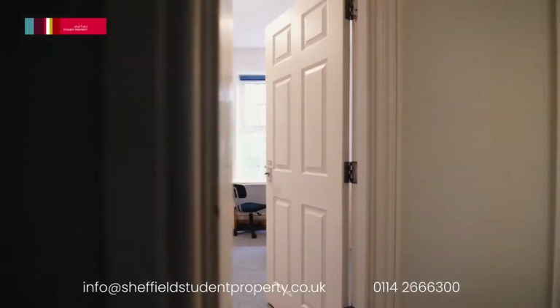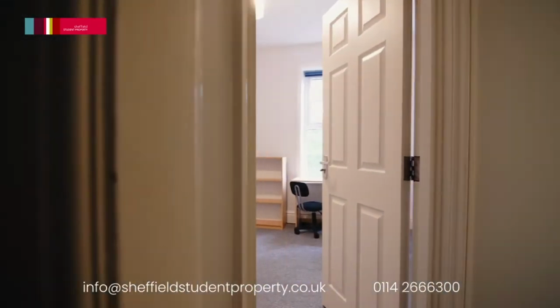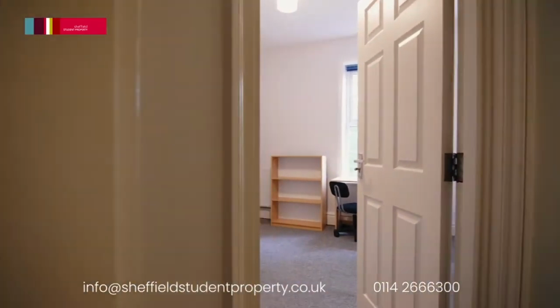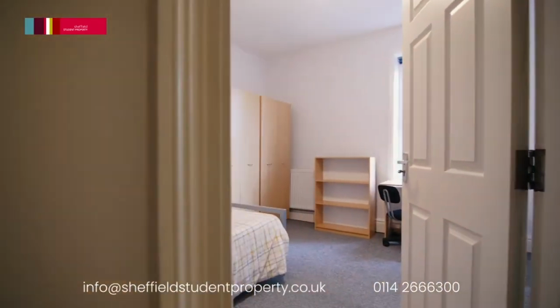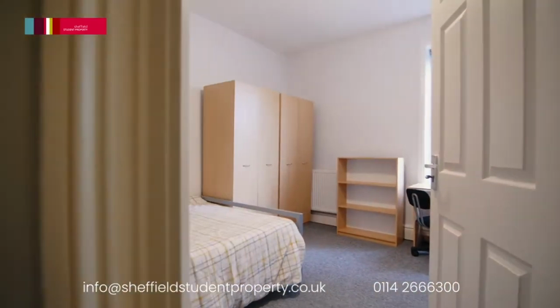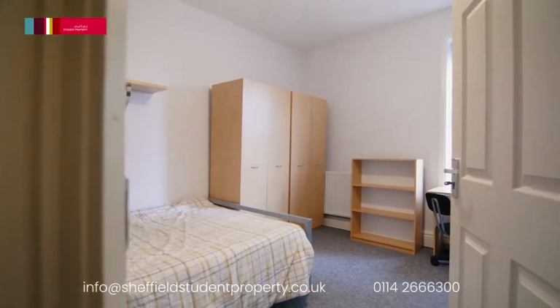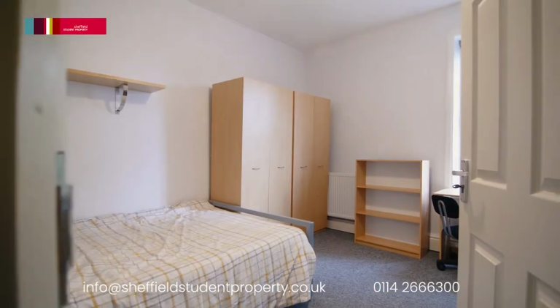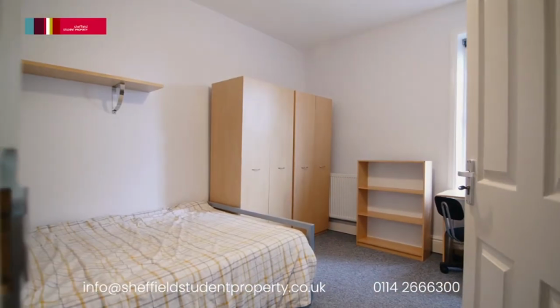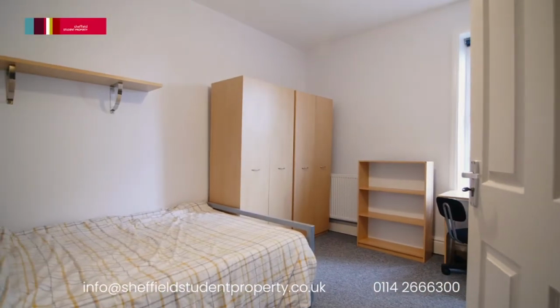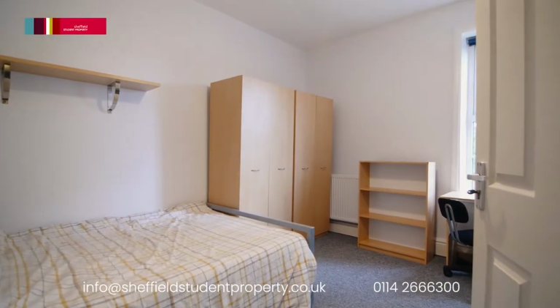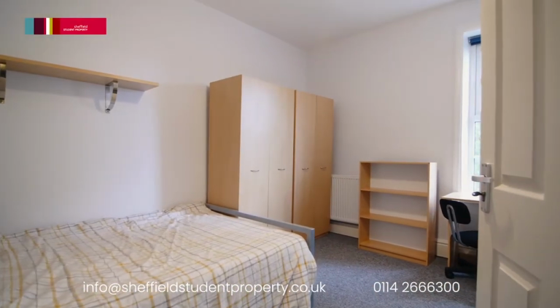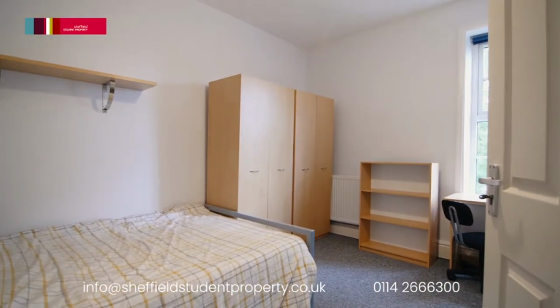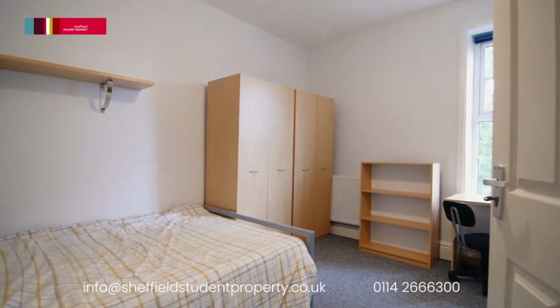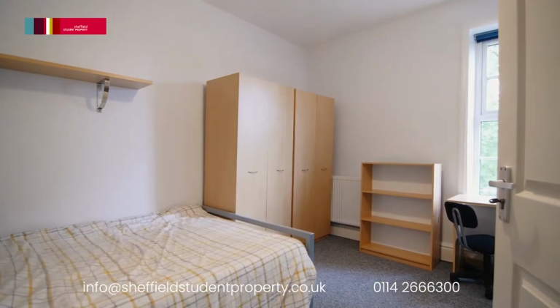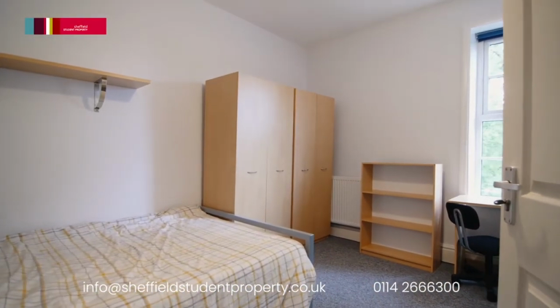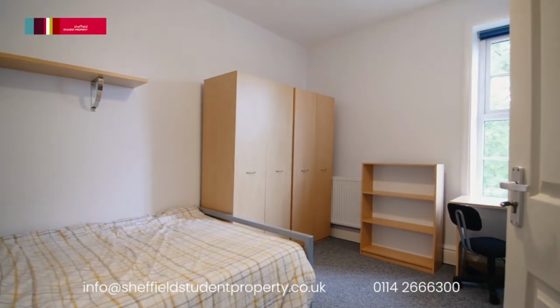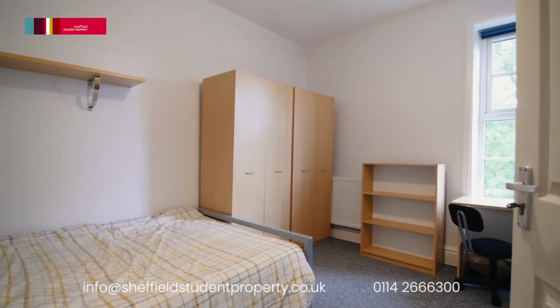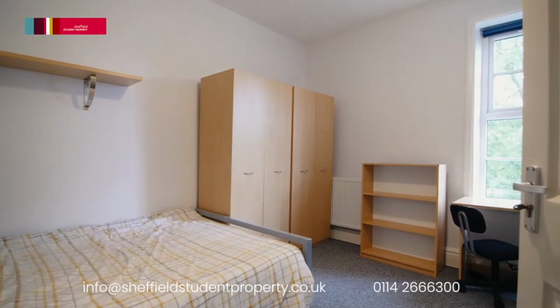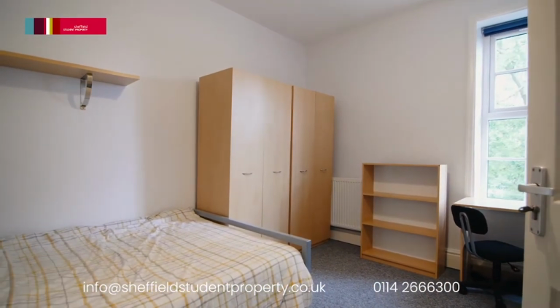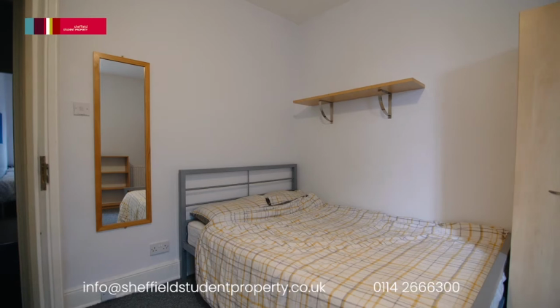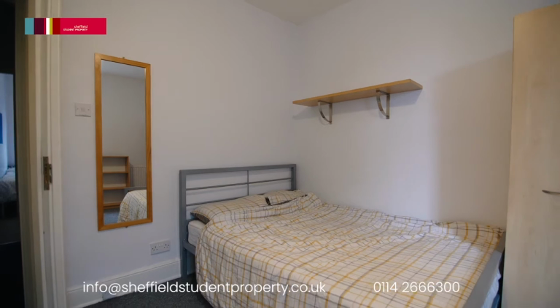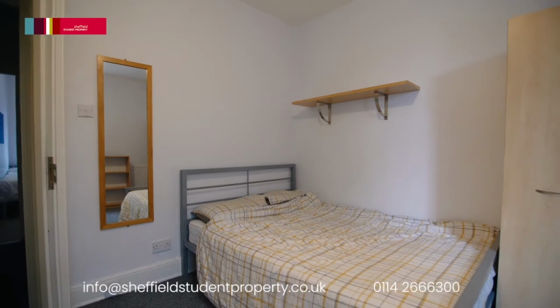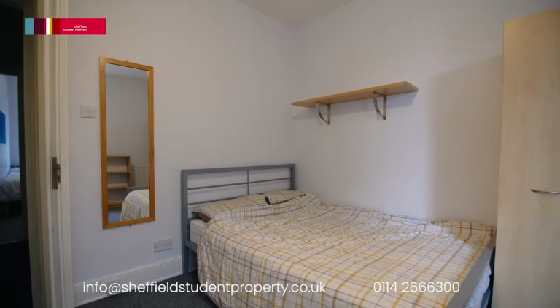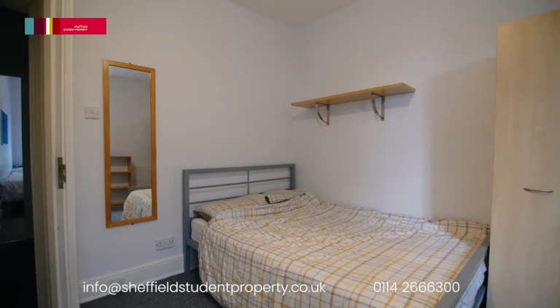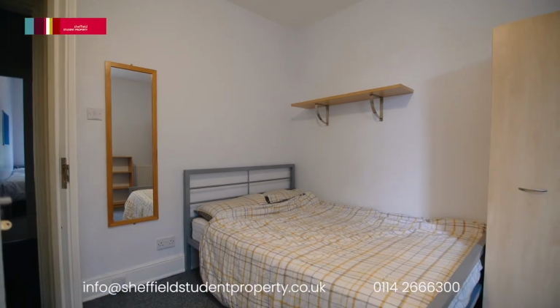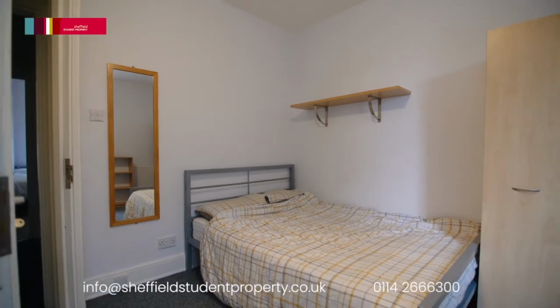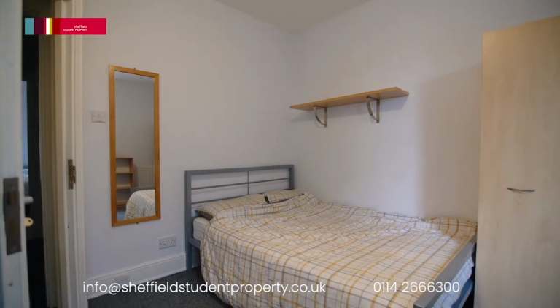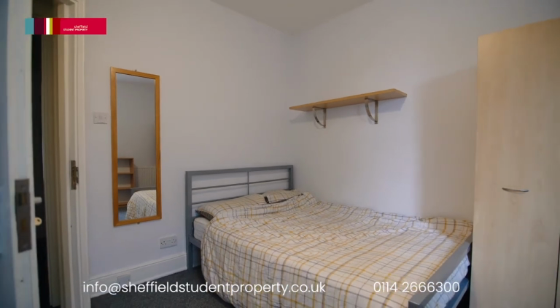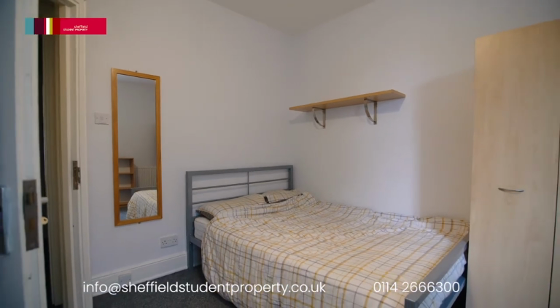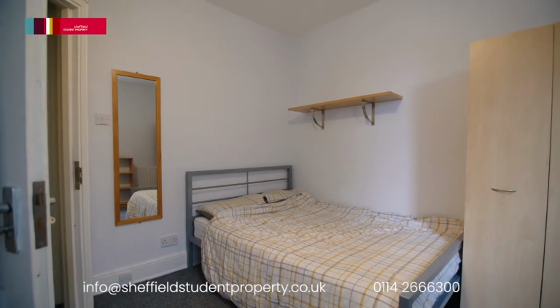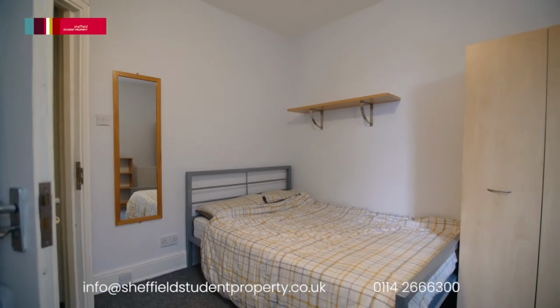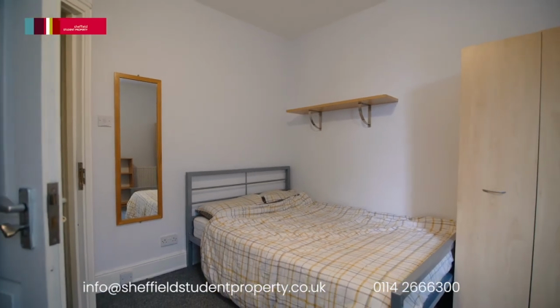A large wide staircase leads to the next floor, where there is a further three lovely bright bedrooms.